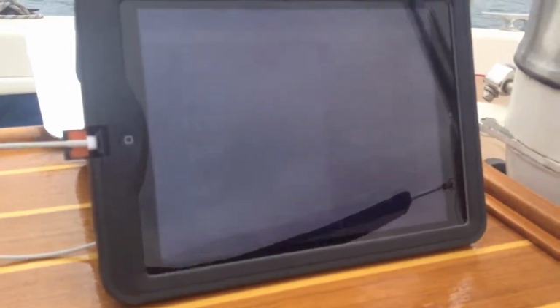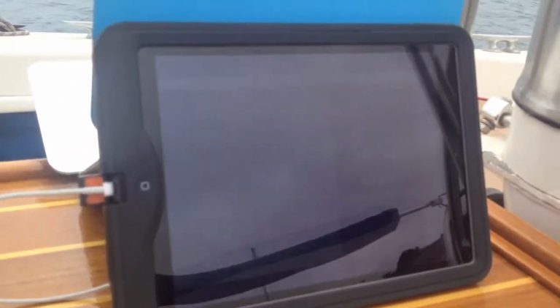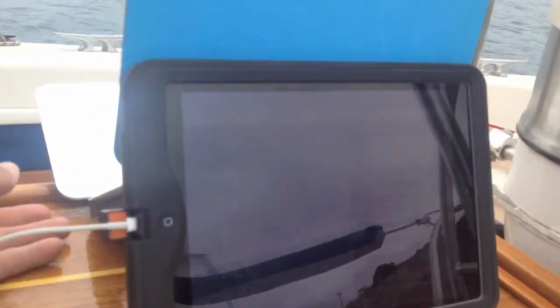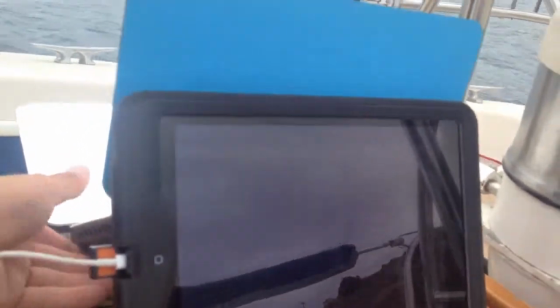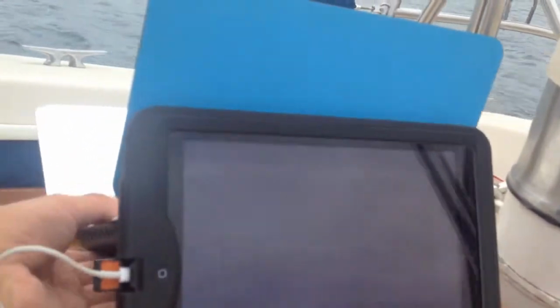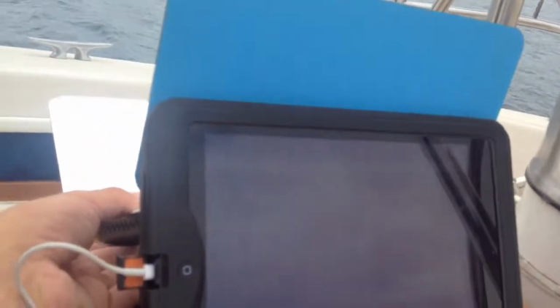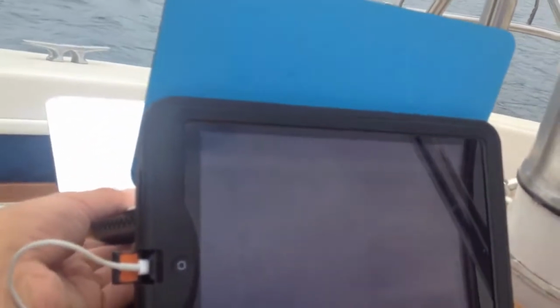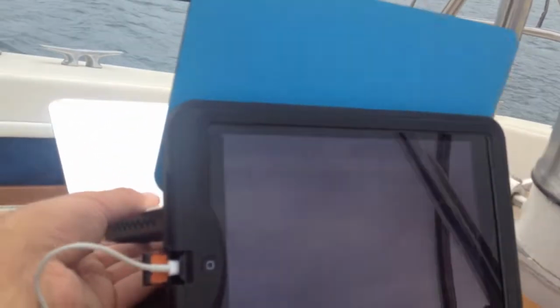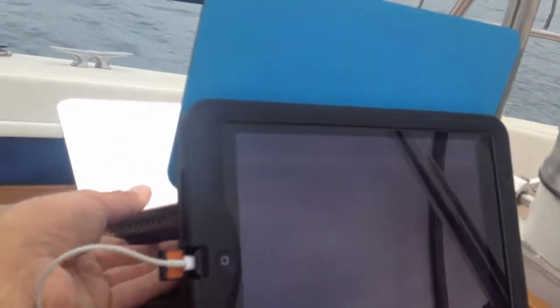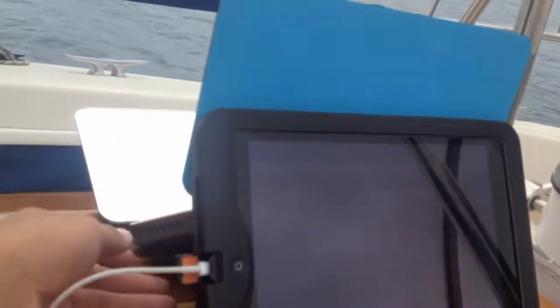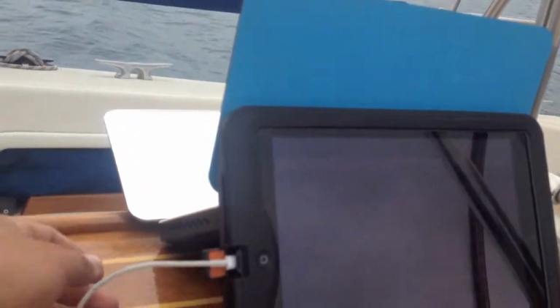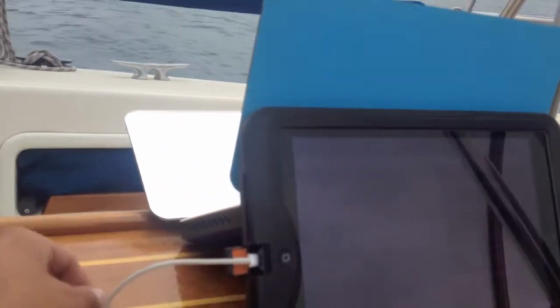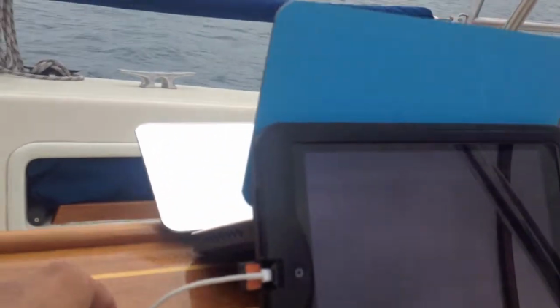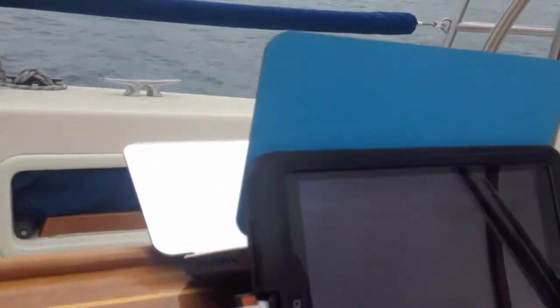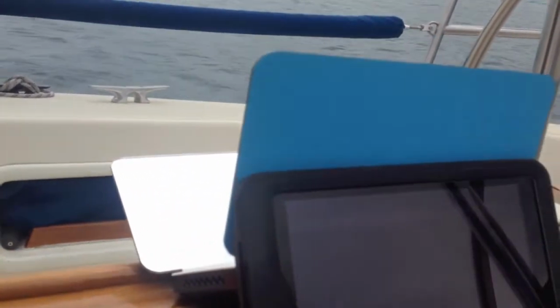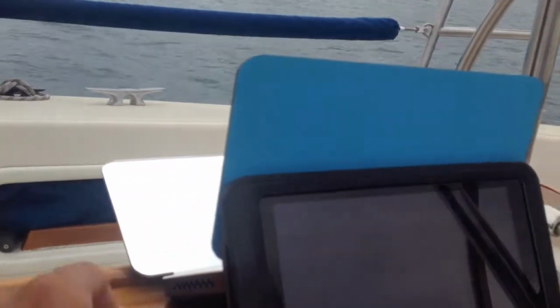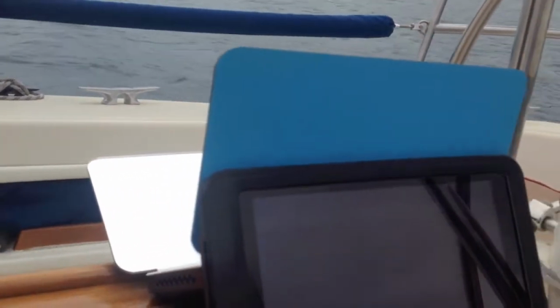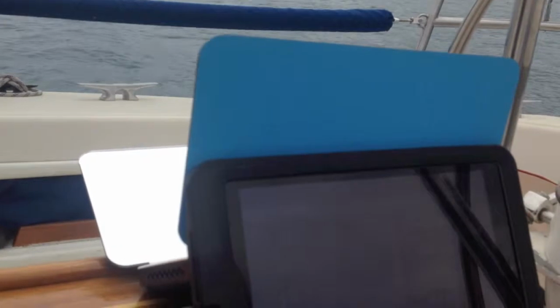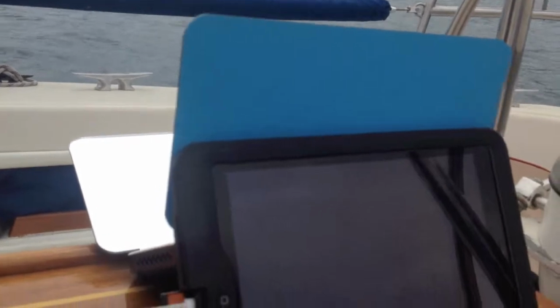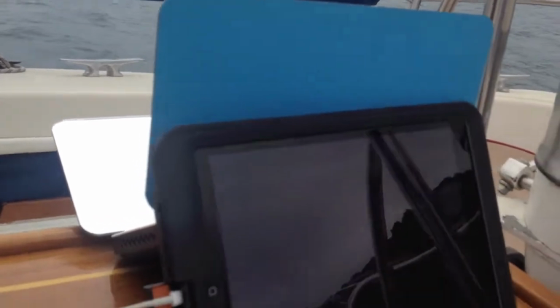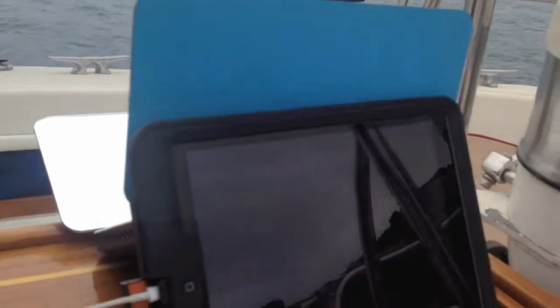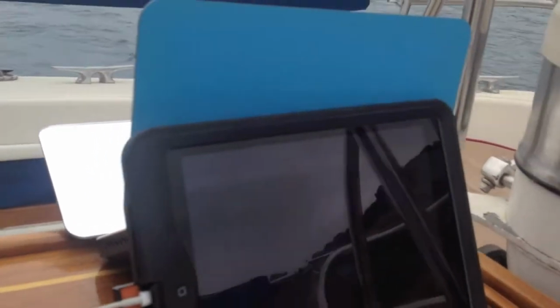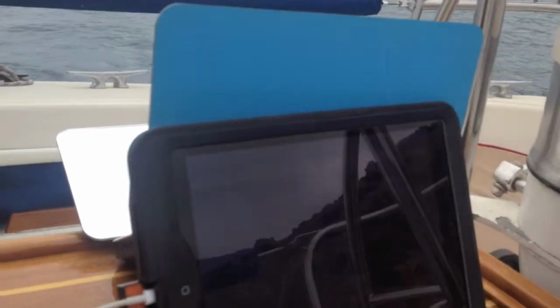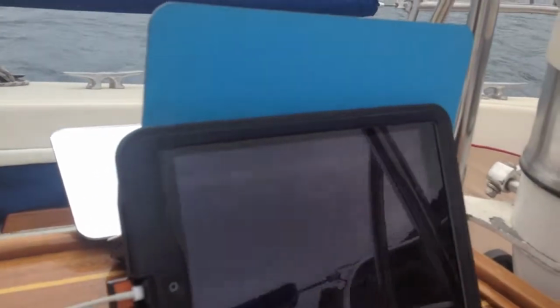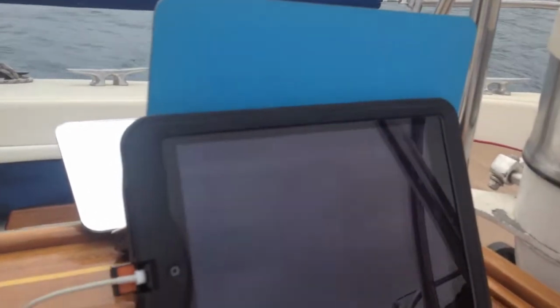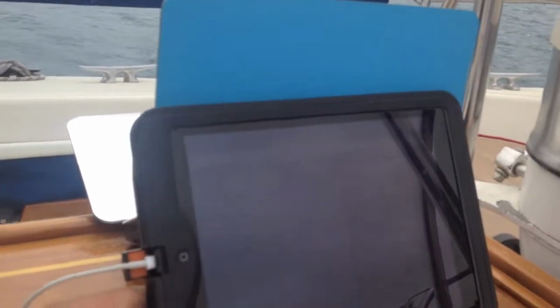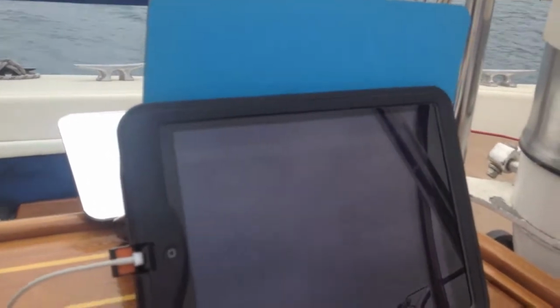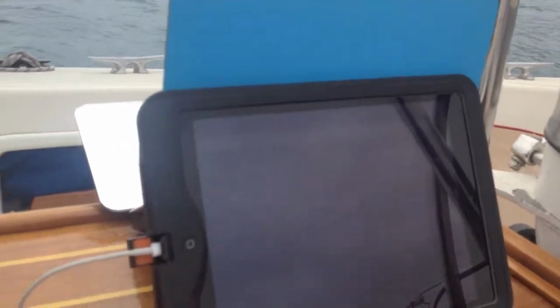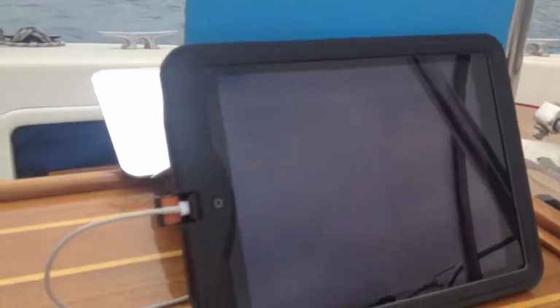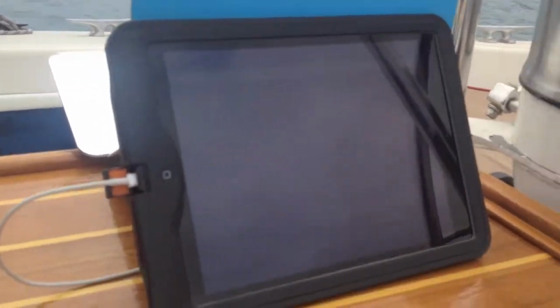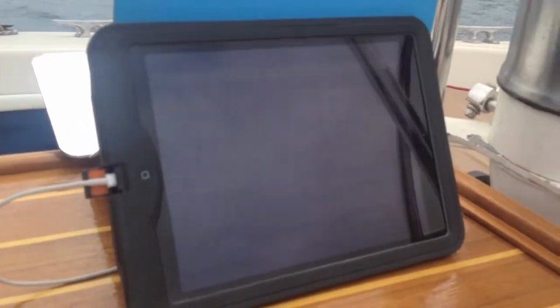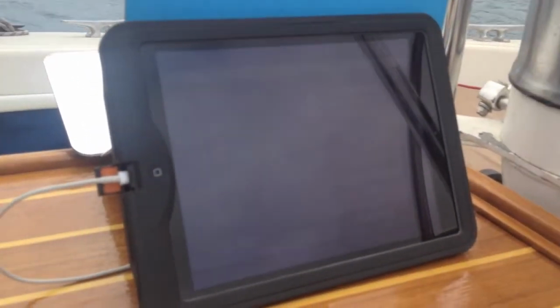This orange solar pack actually has a battery in it too, so if there is no sunlight, you can still get a second charge out of it.